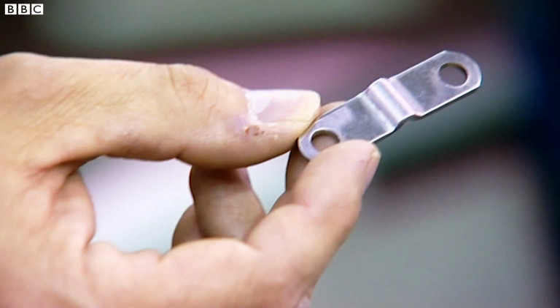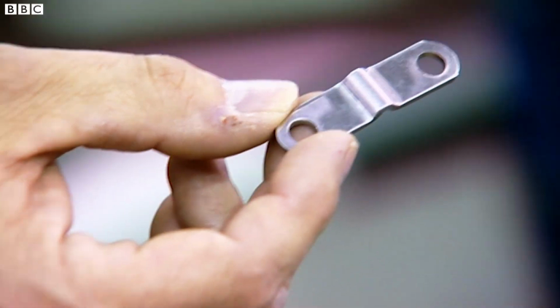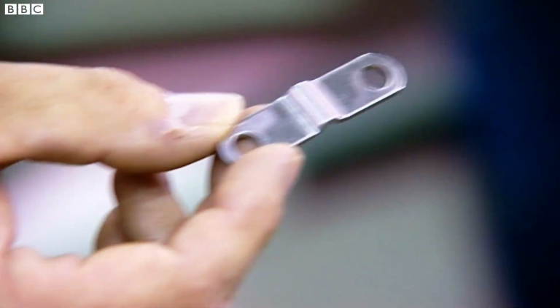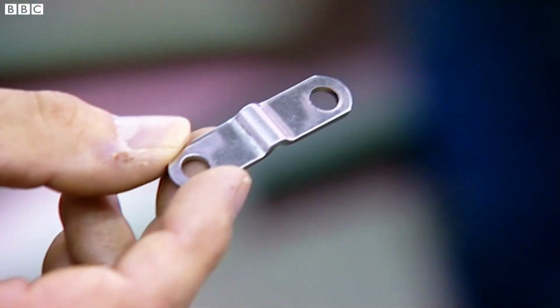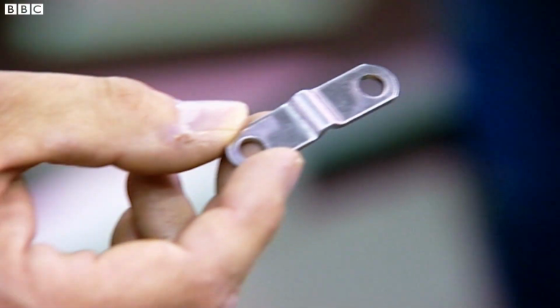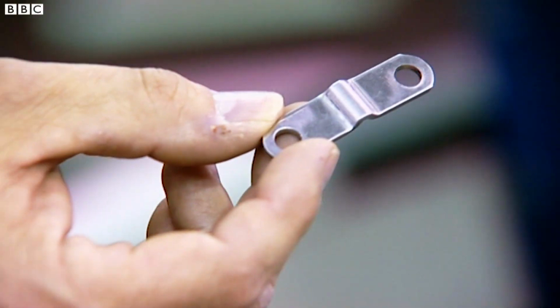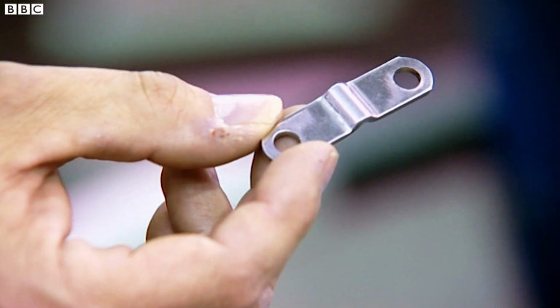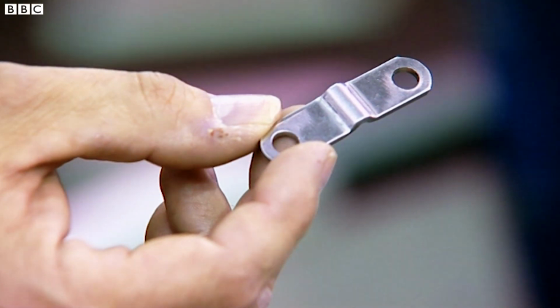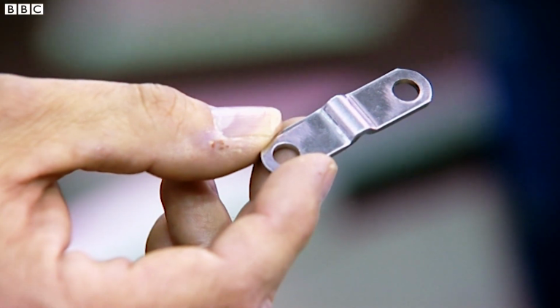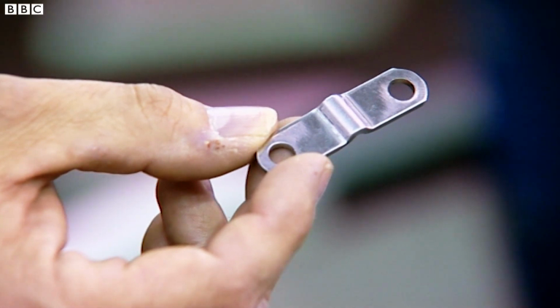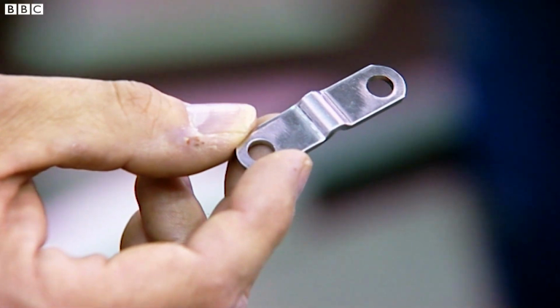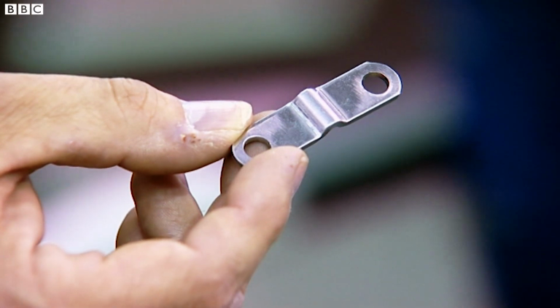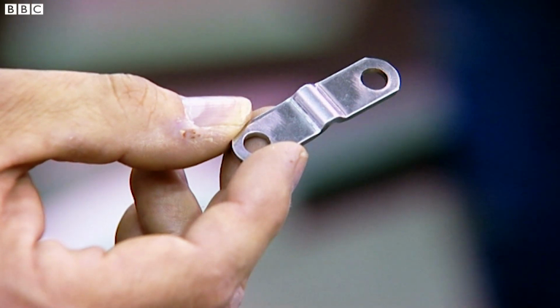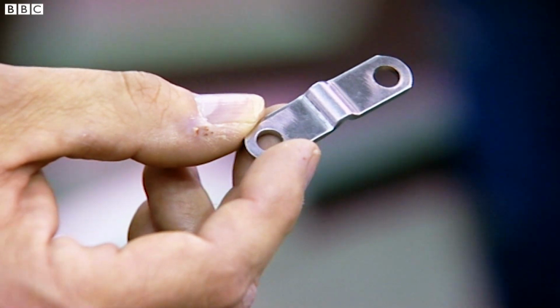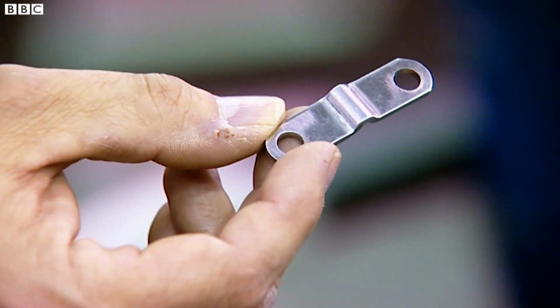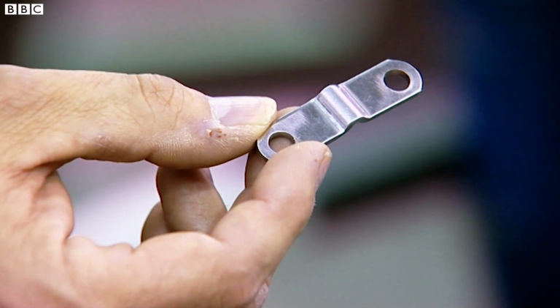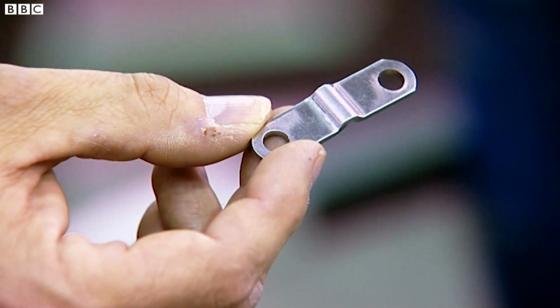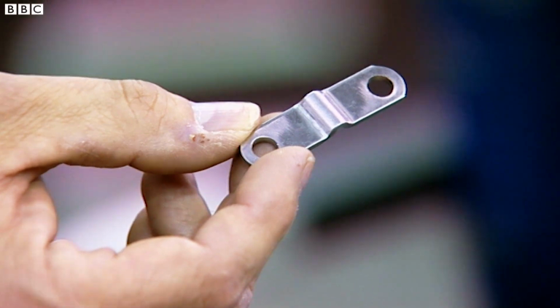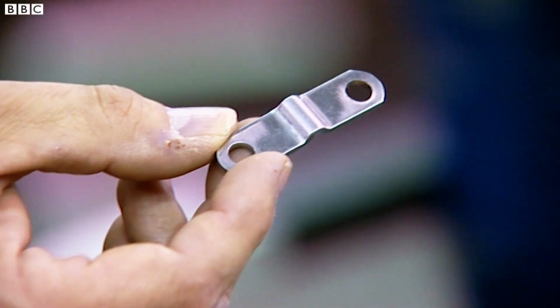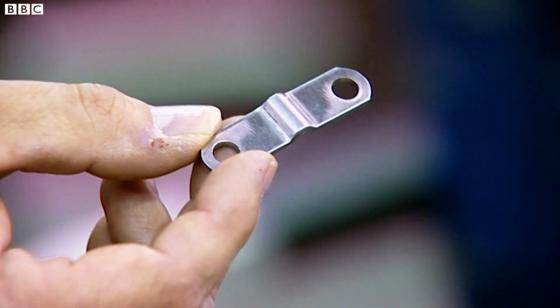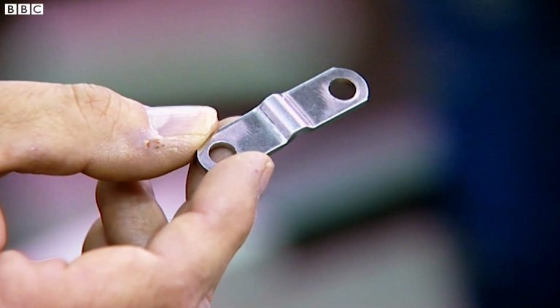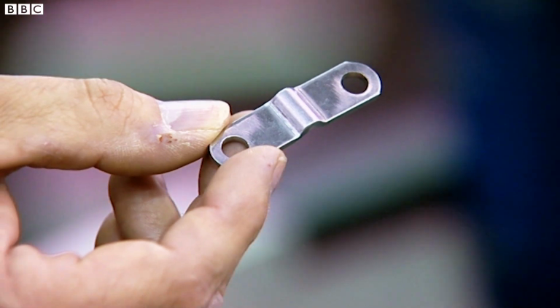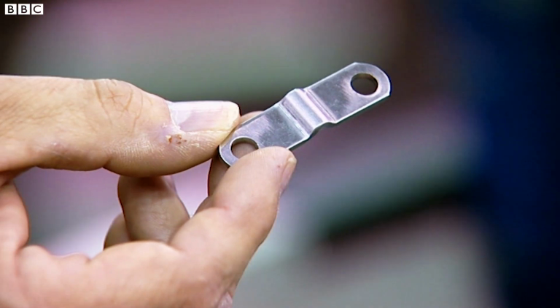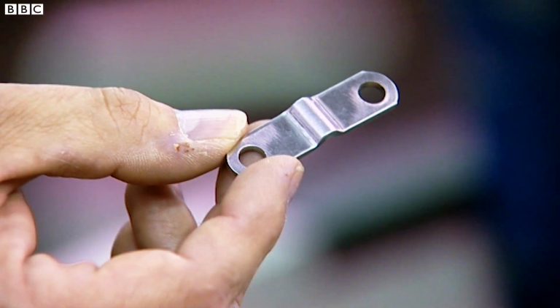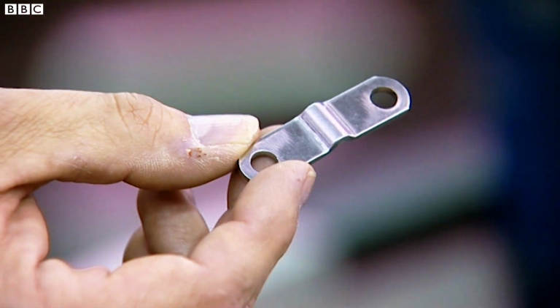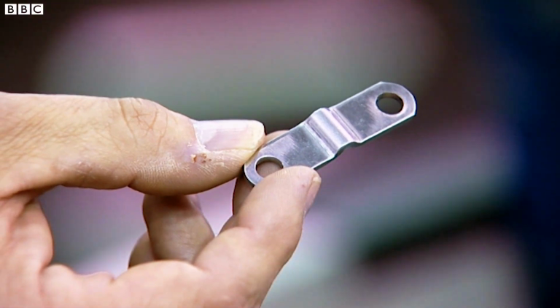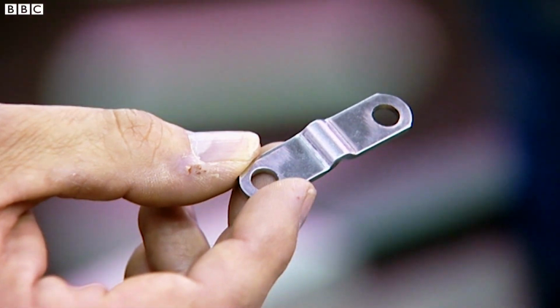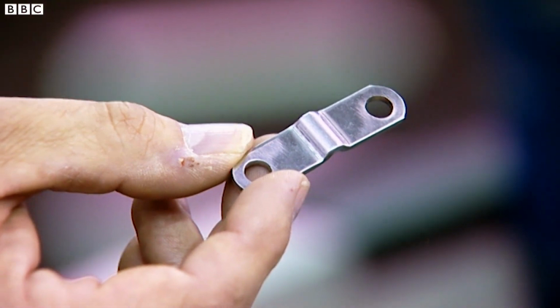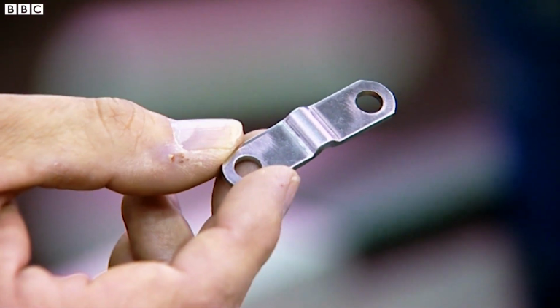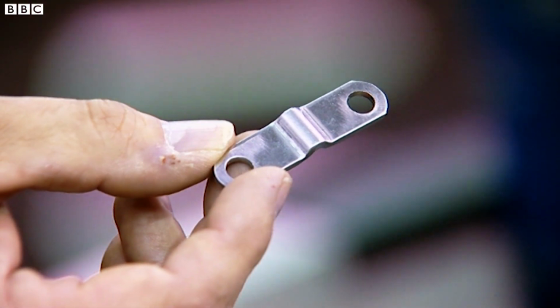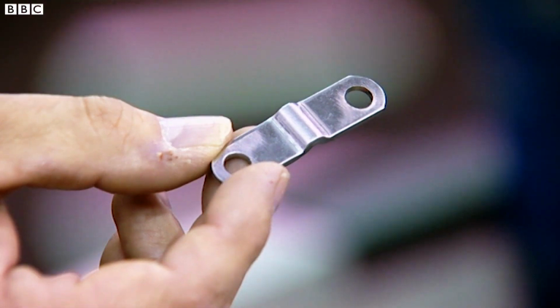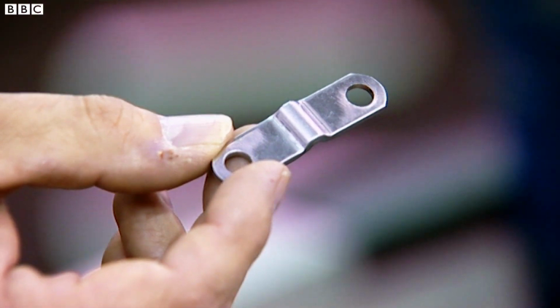A device like this has already been fitted onto the very latest aircraft seats.